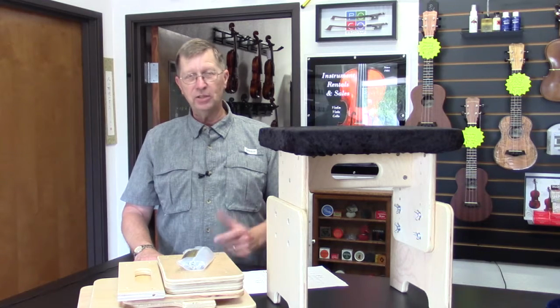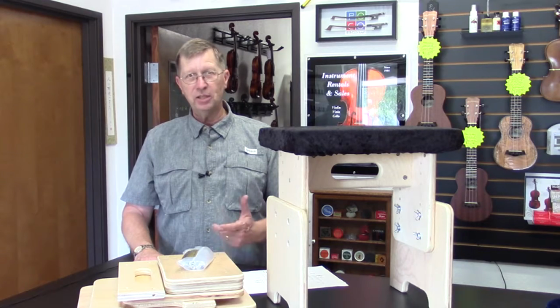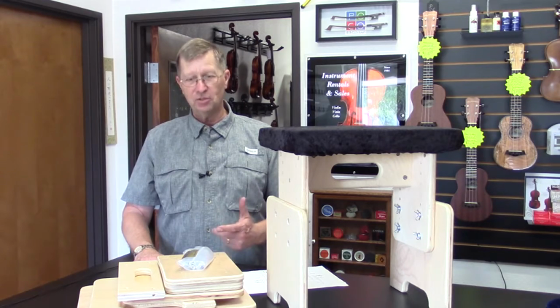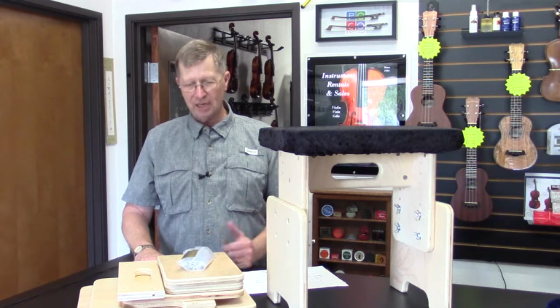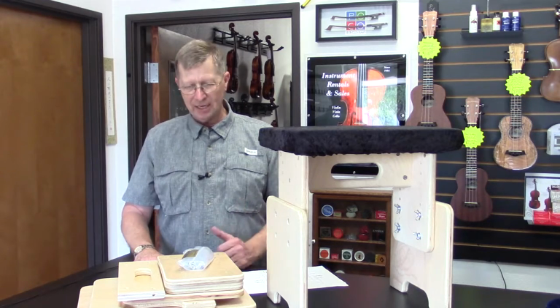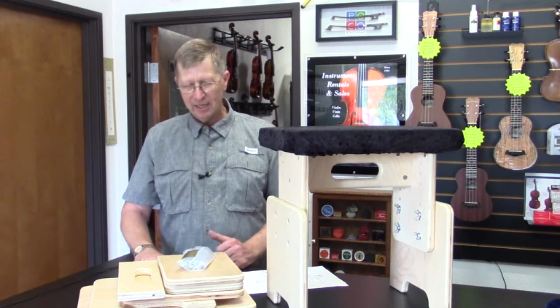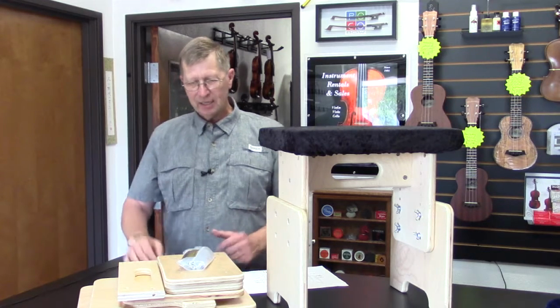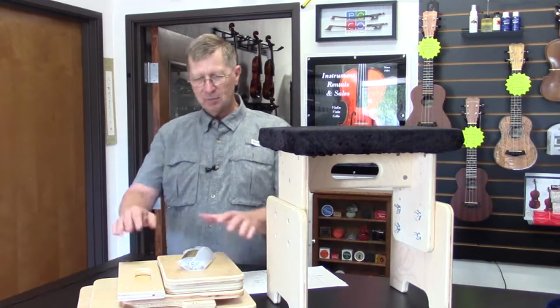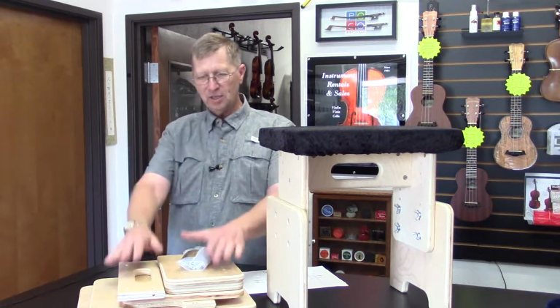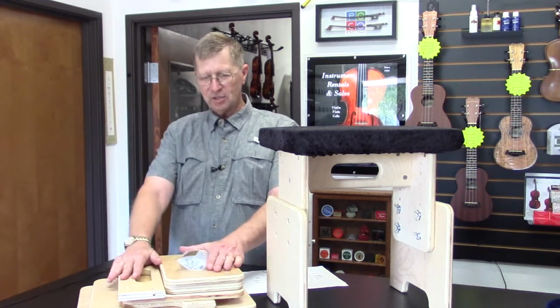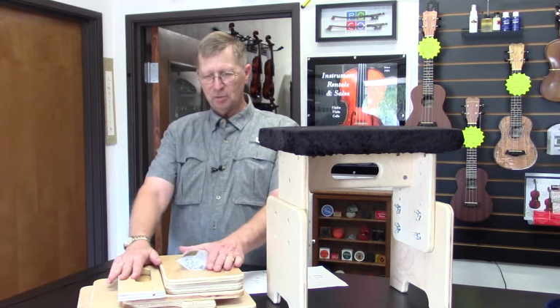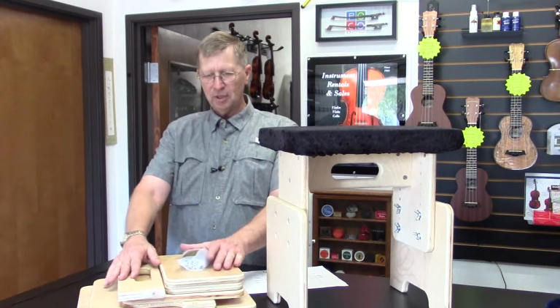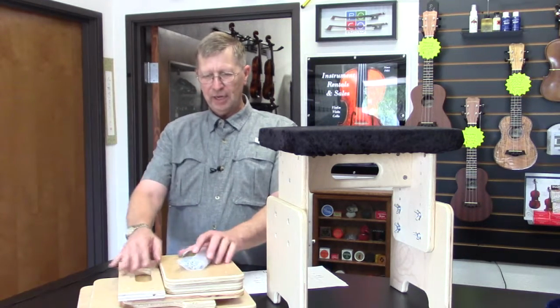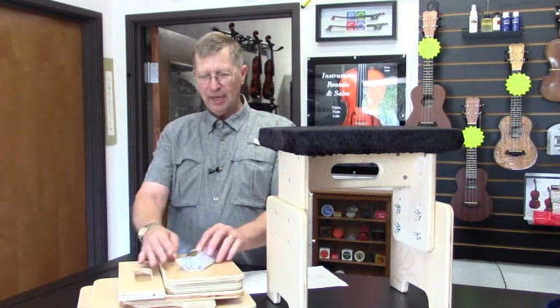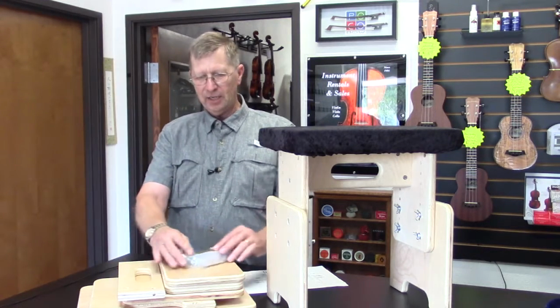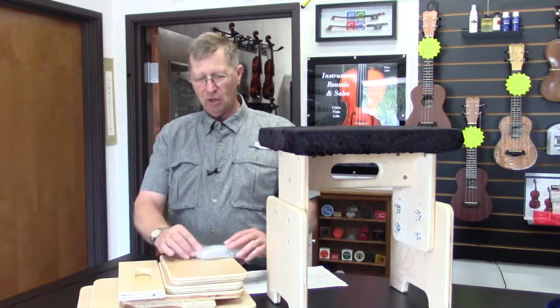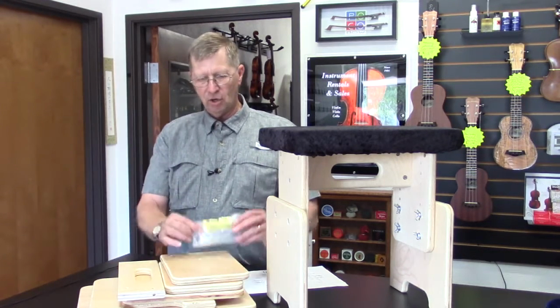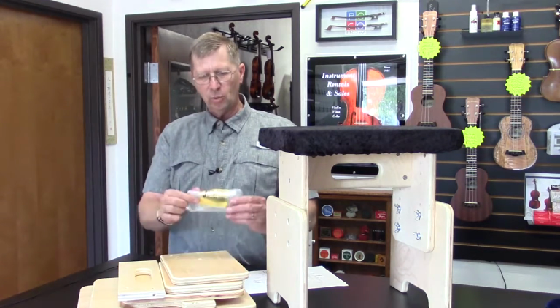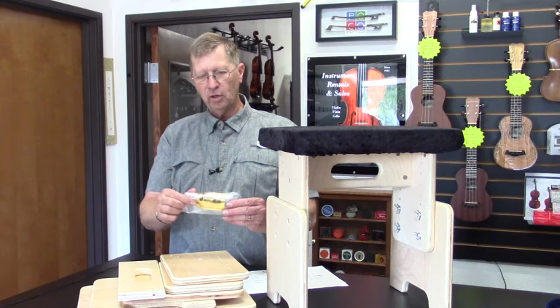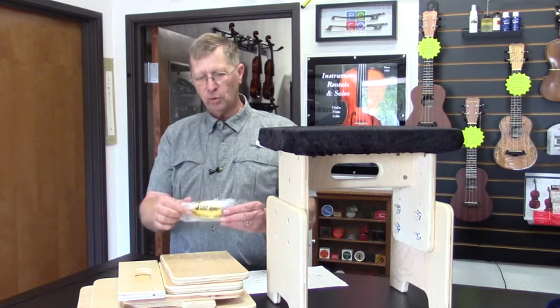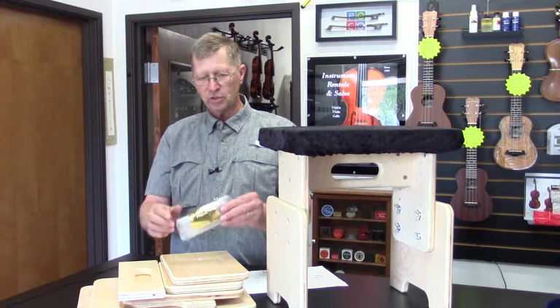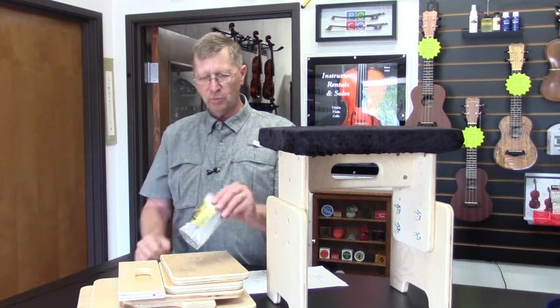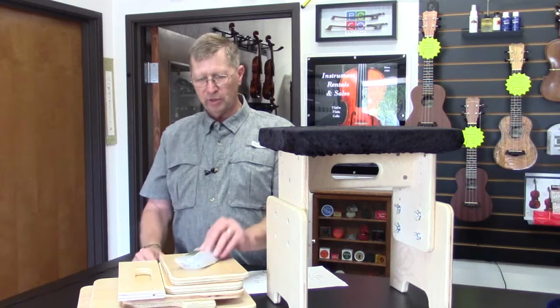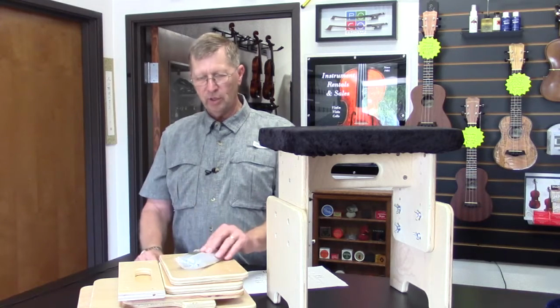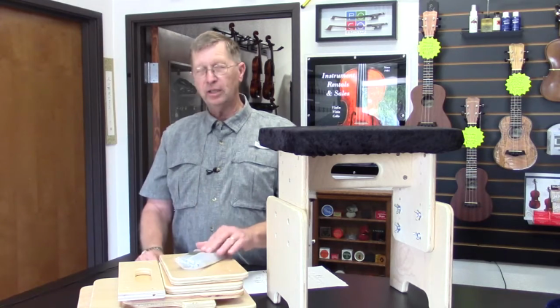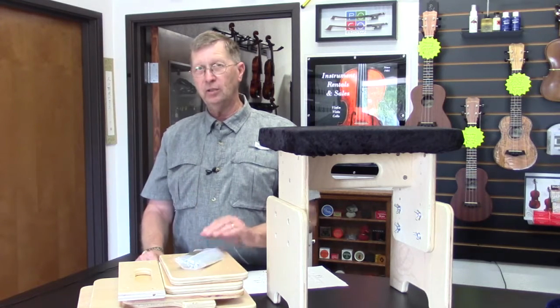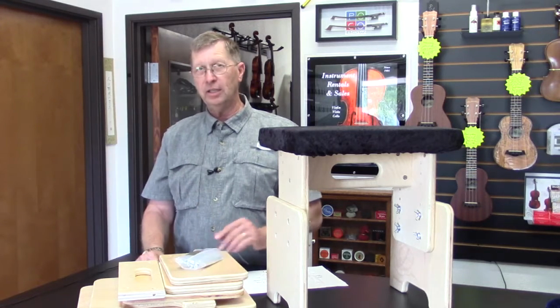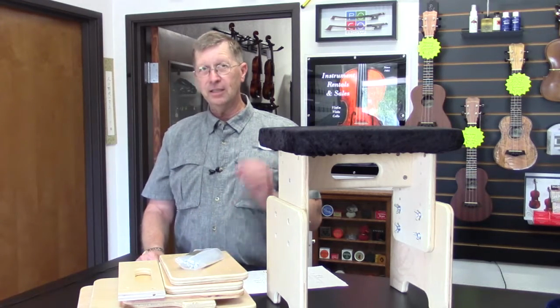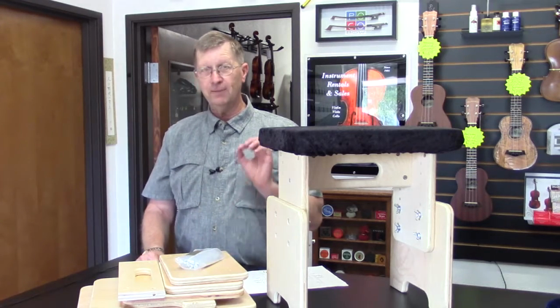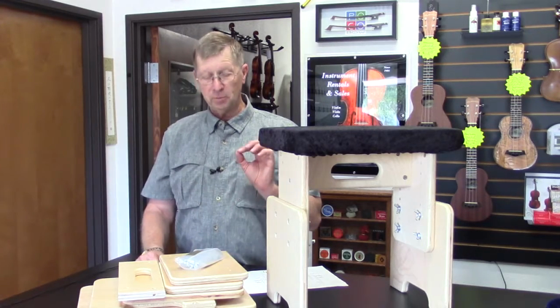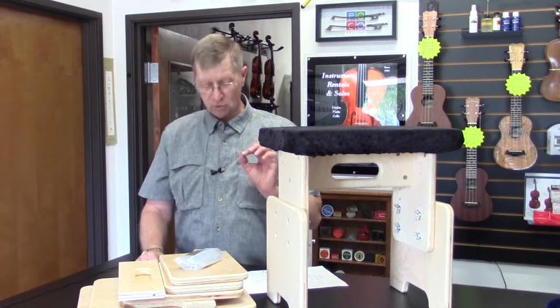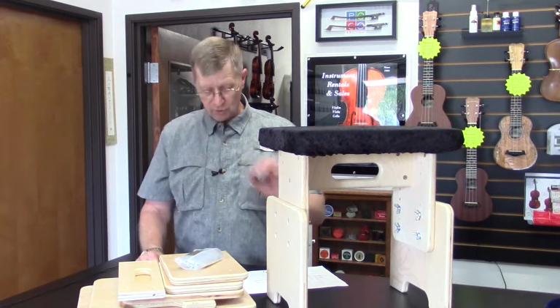All the details are online. It comes disassembled, and all the hardware, of course, is with it. The only thing you'll need is a Phillips screwdriver.